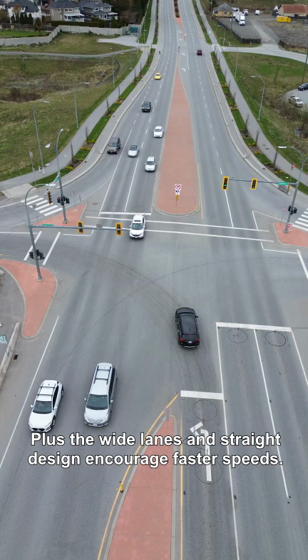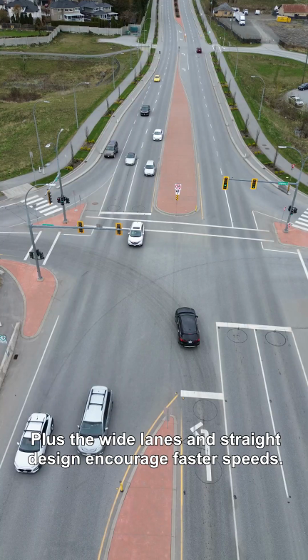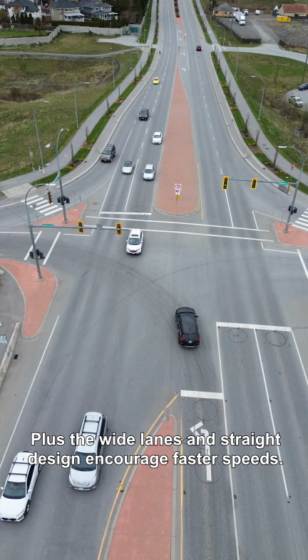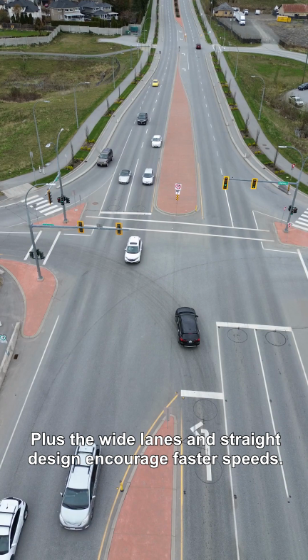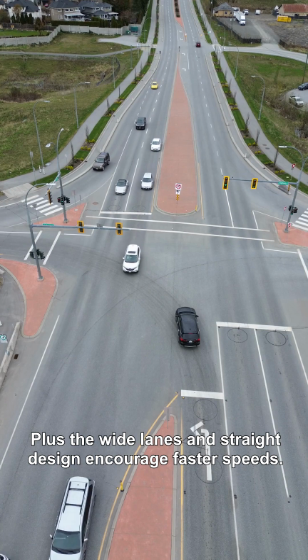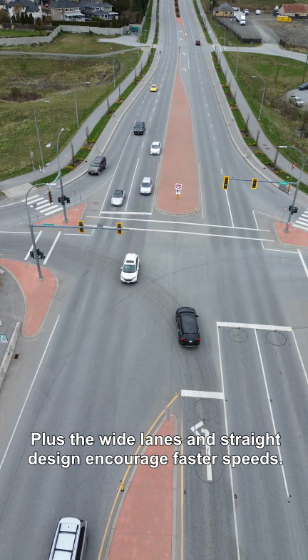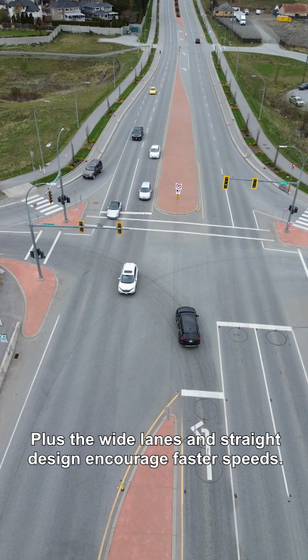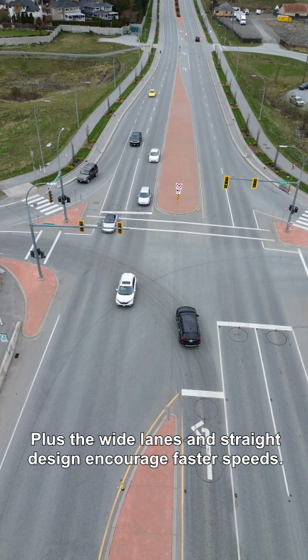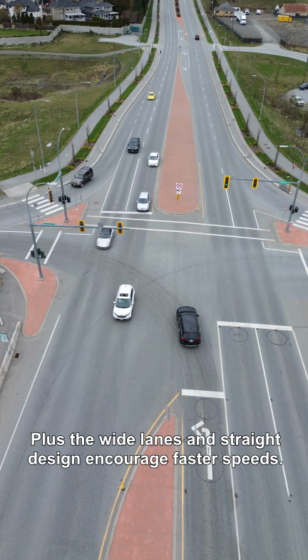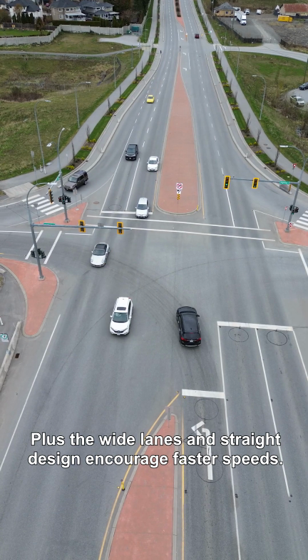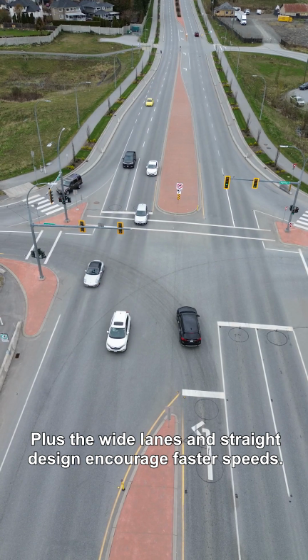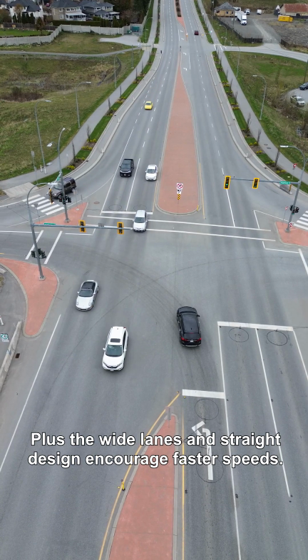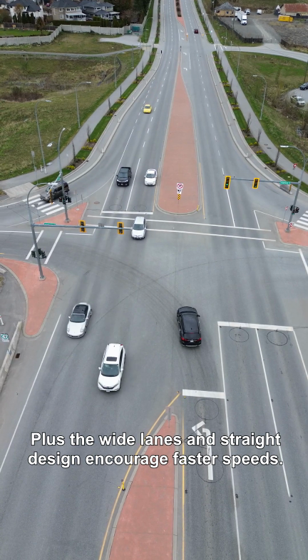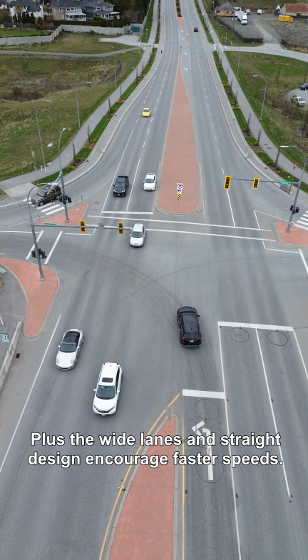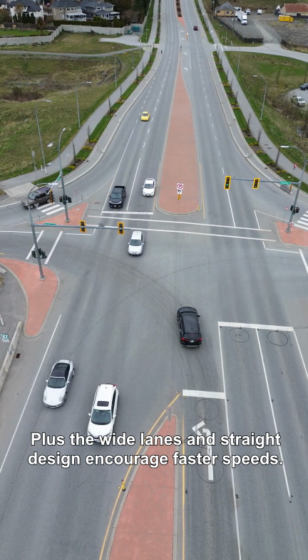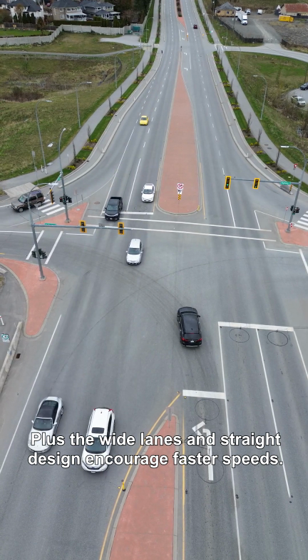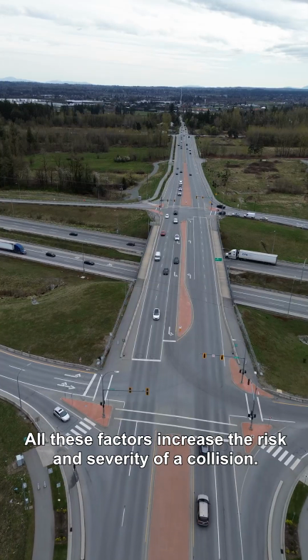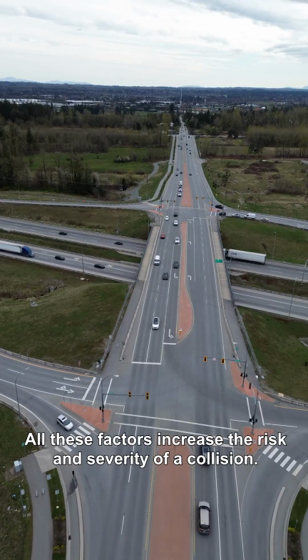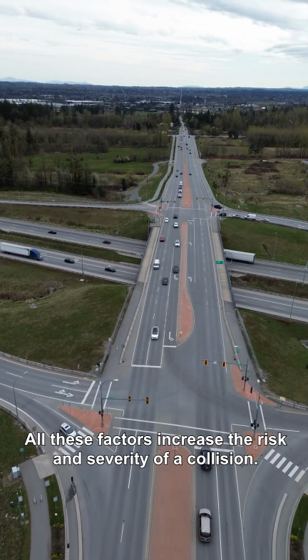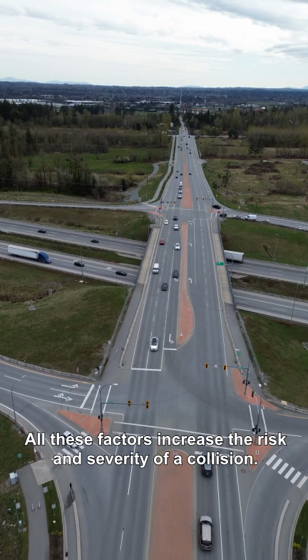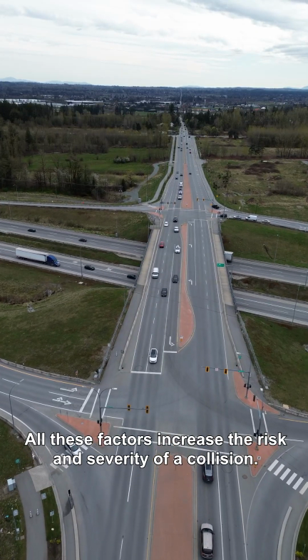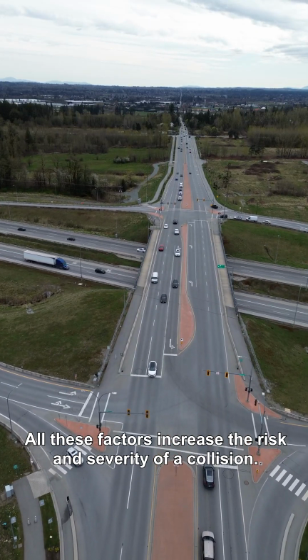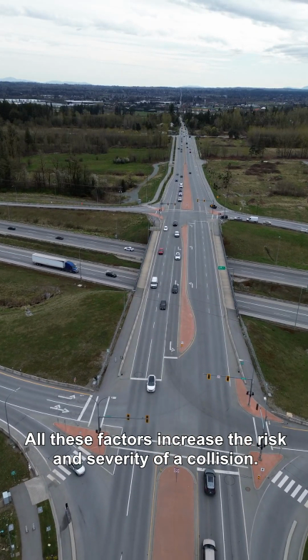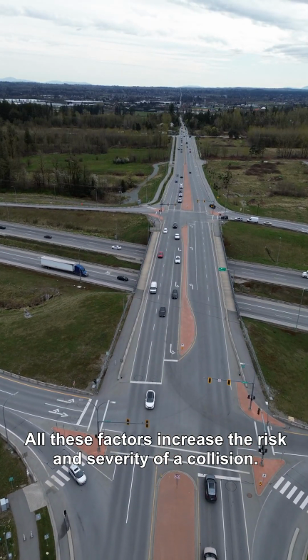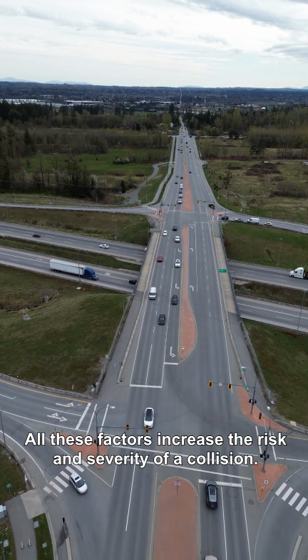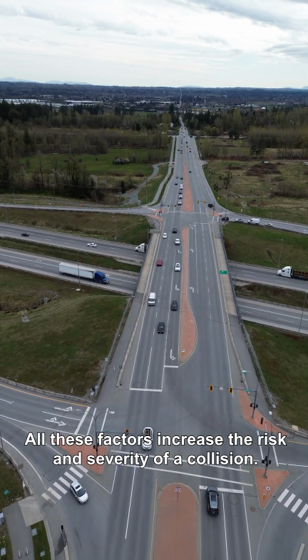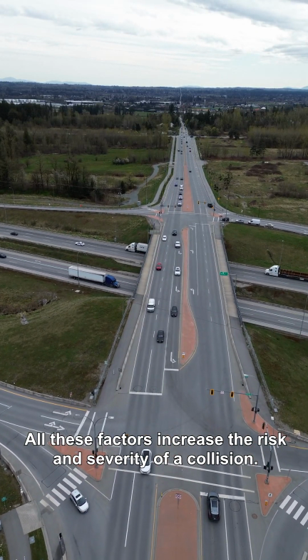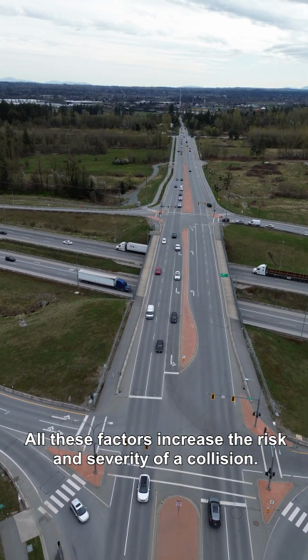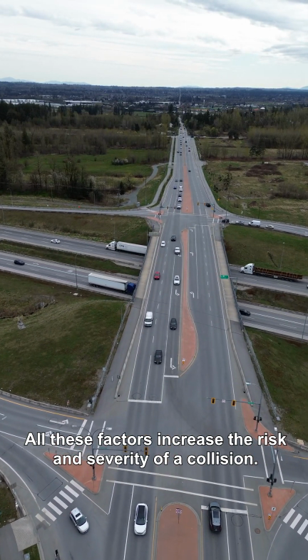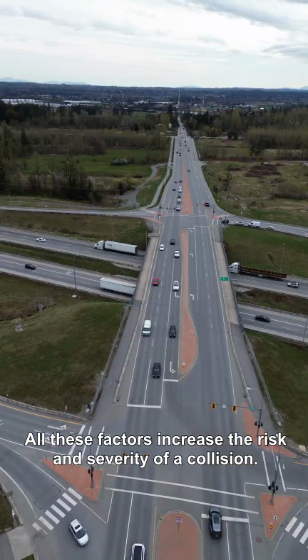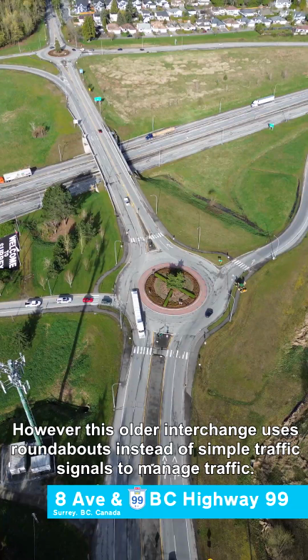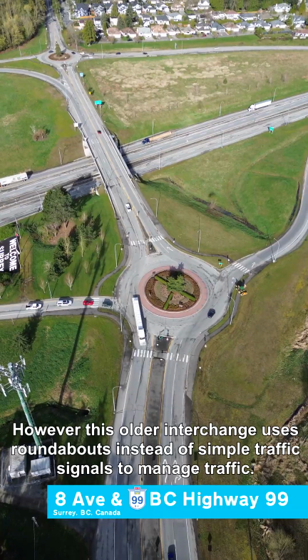Plus, the wide lanes and straight design encourage higher speeds. All these factors increase the risk and severity of a collision.